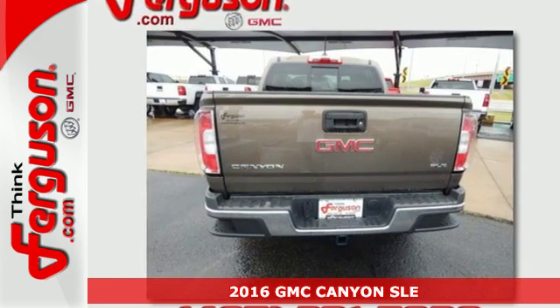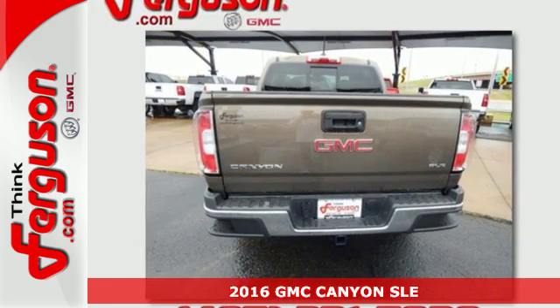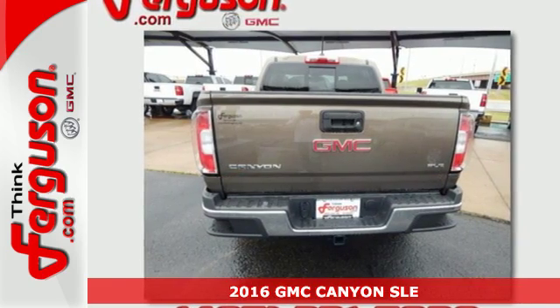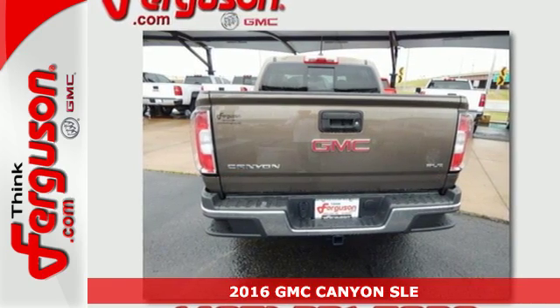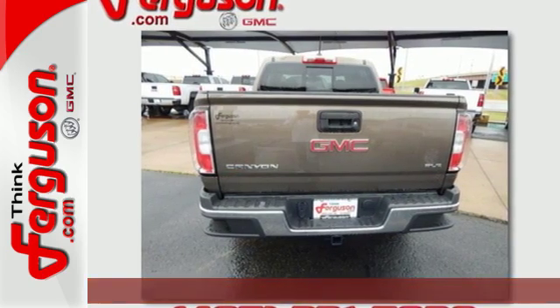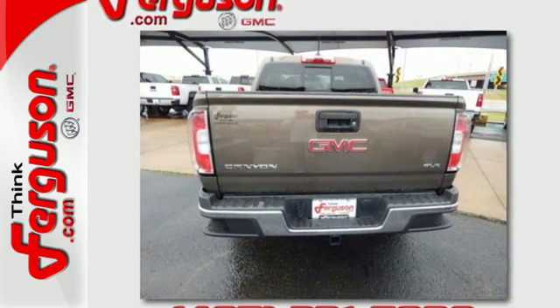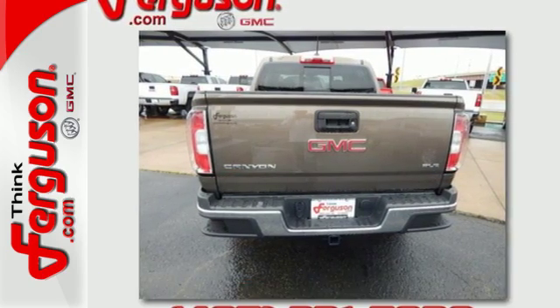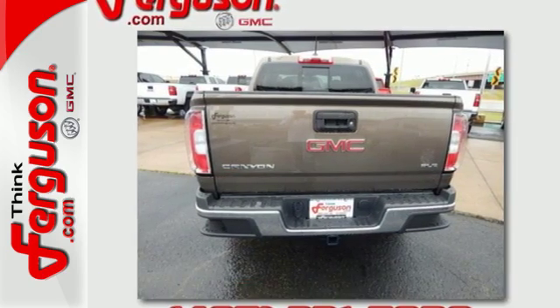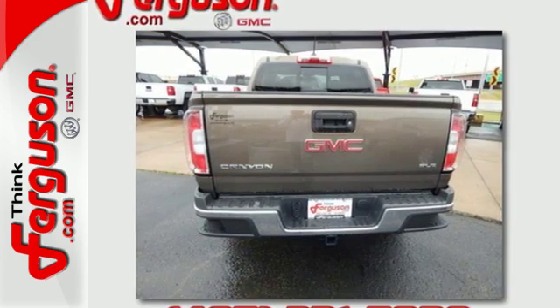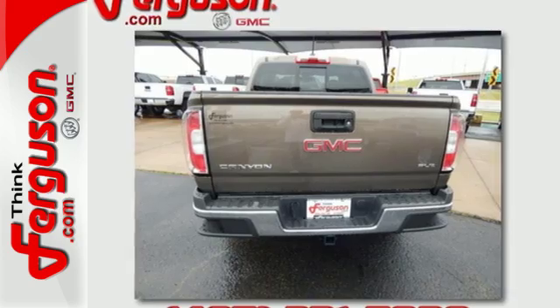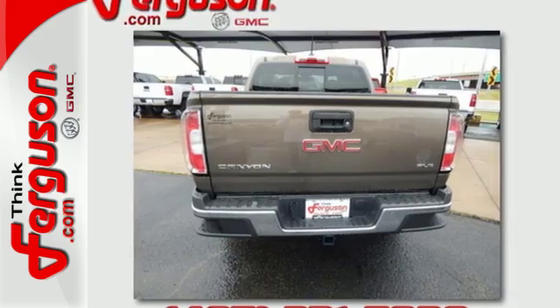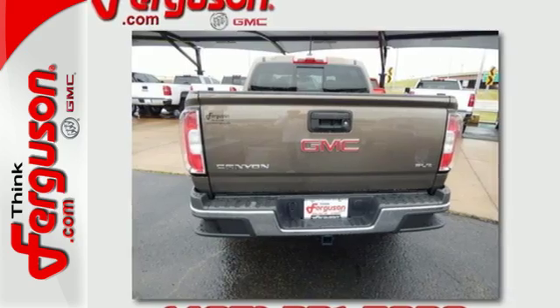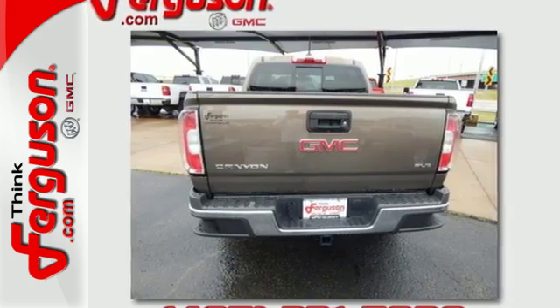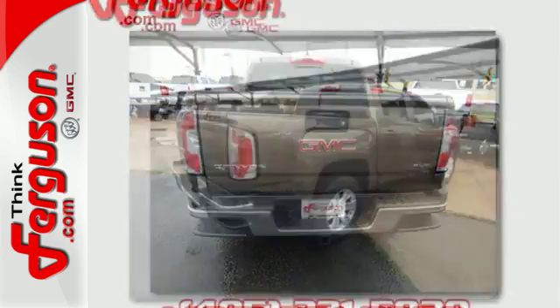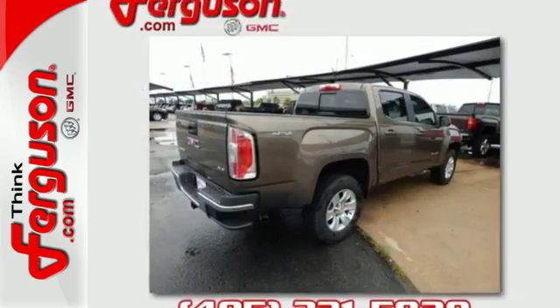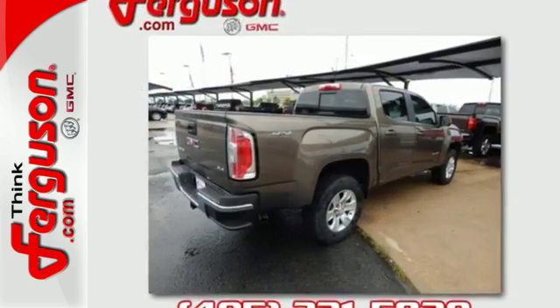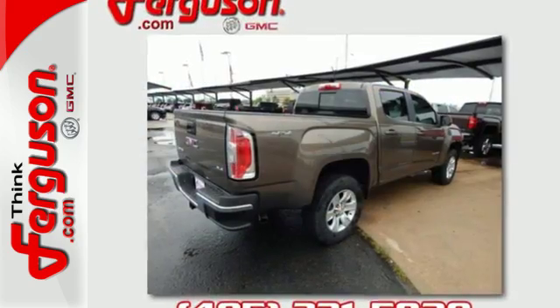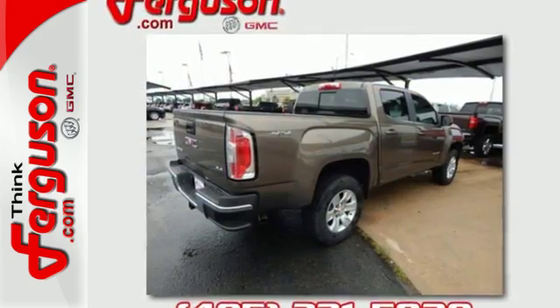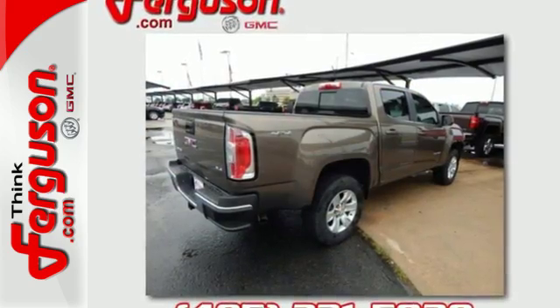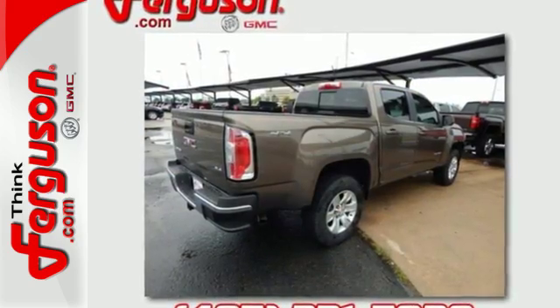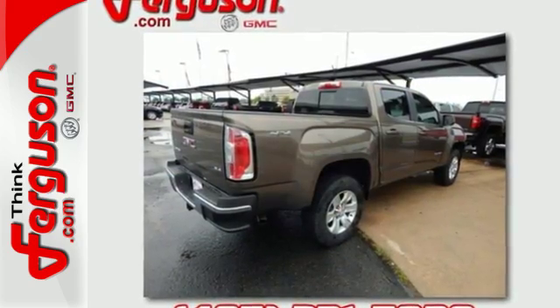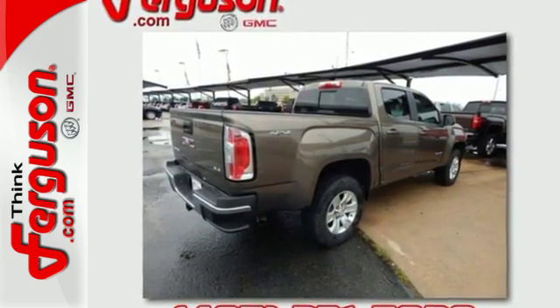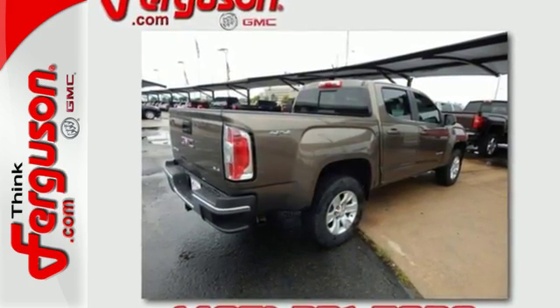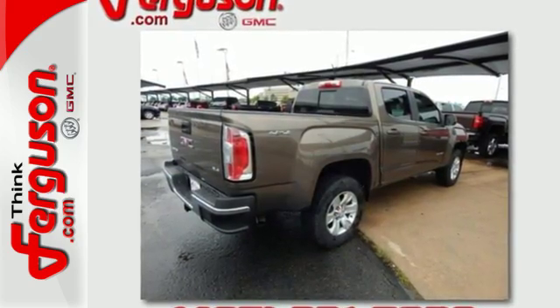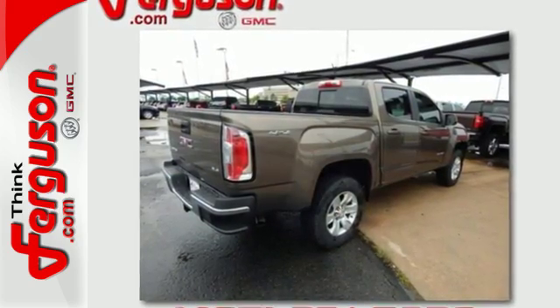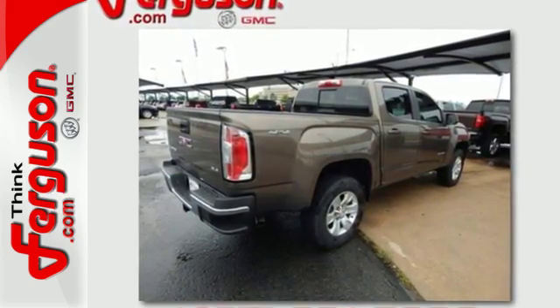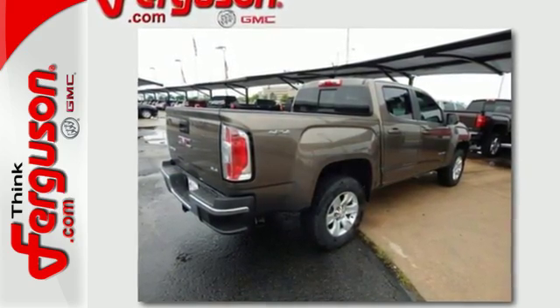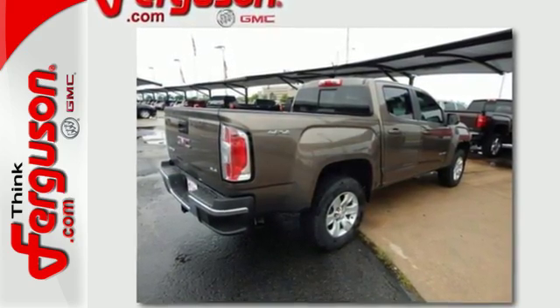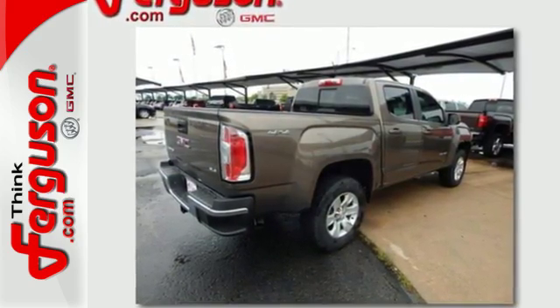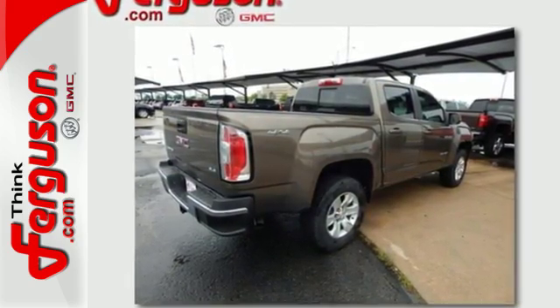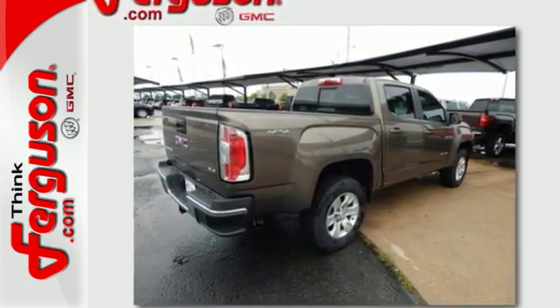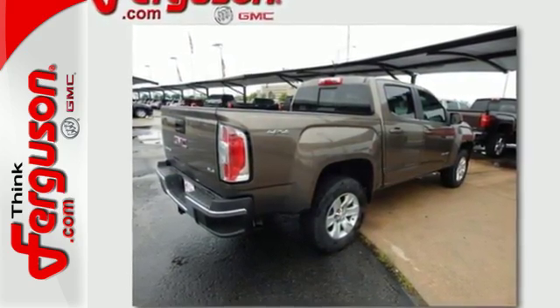The Canyon is a standout that outshines the competition with standard features that include a rear view camera and automatic headlights.